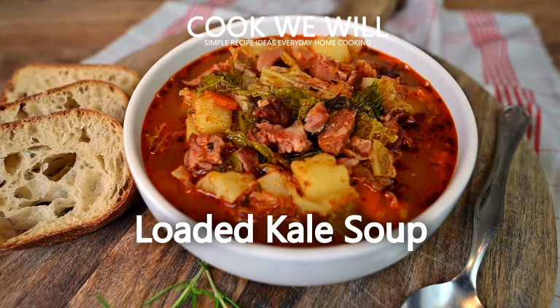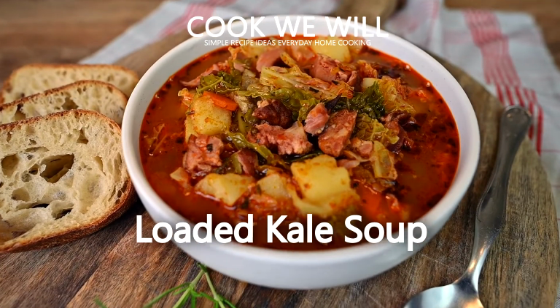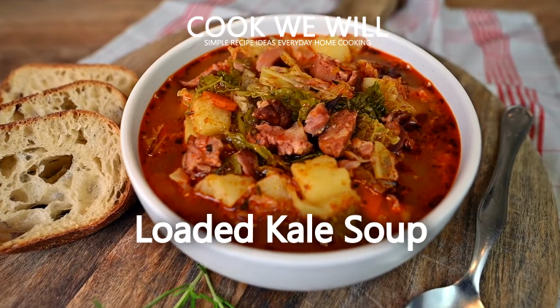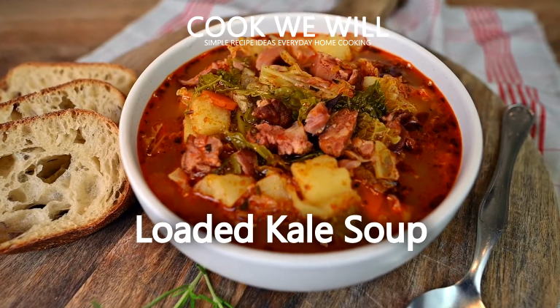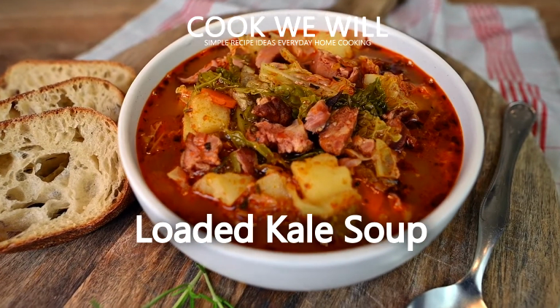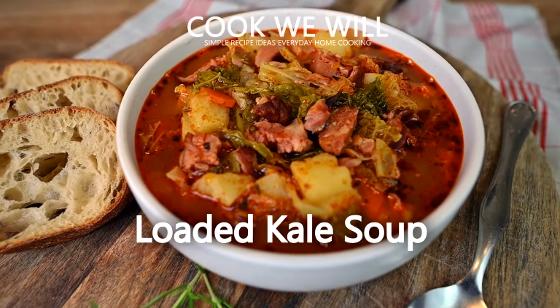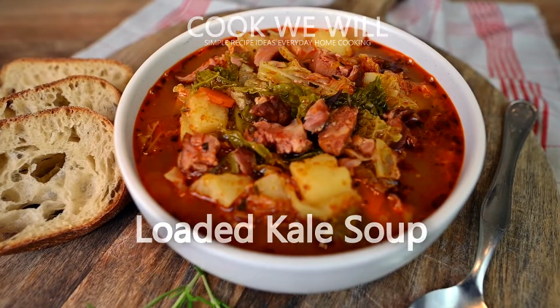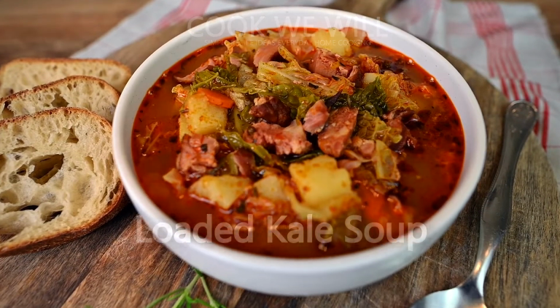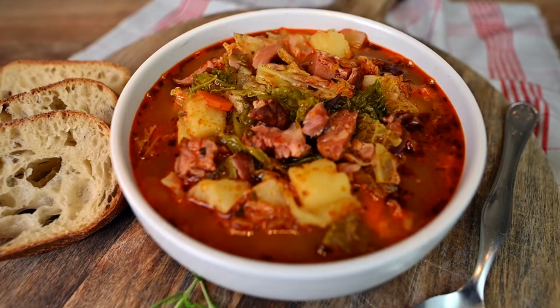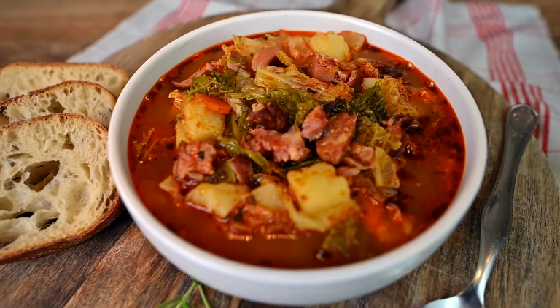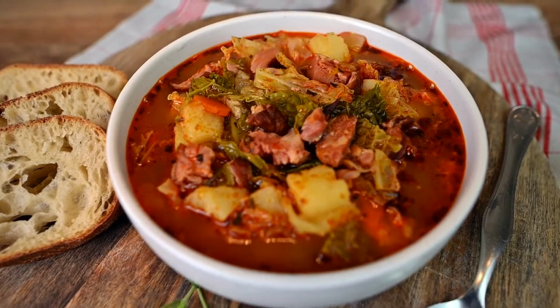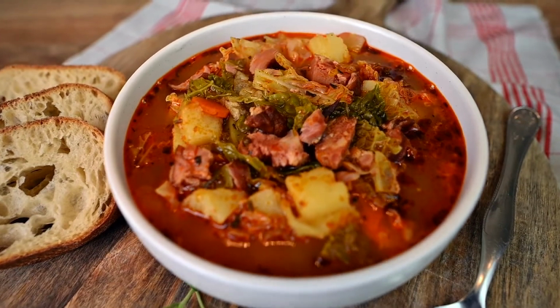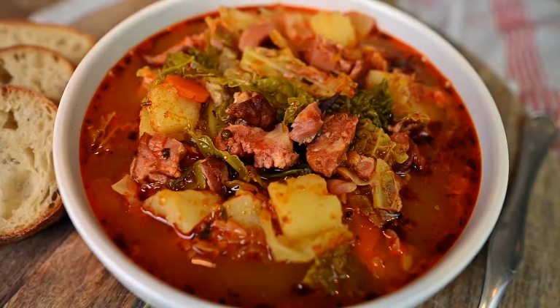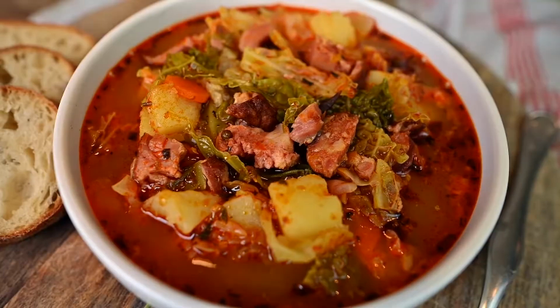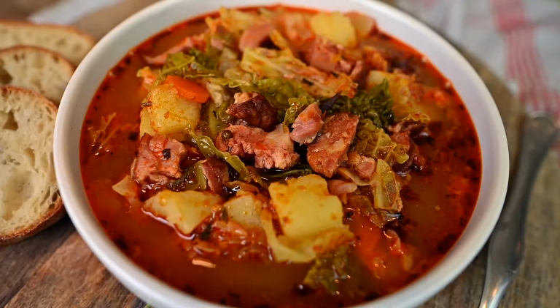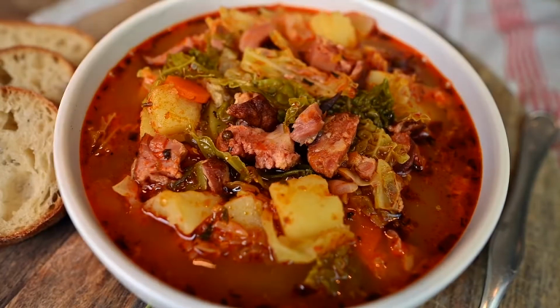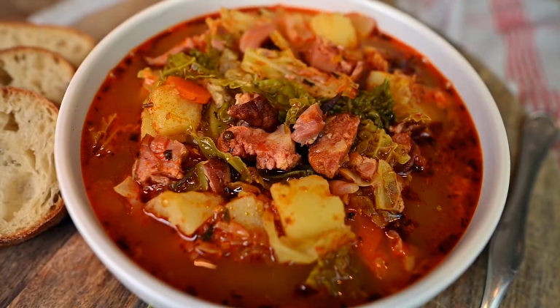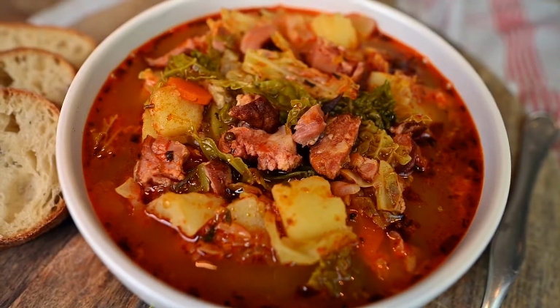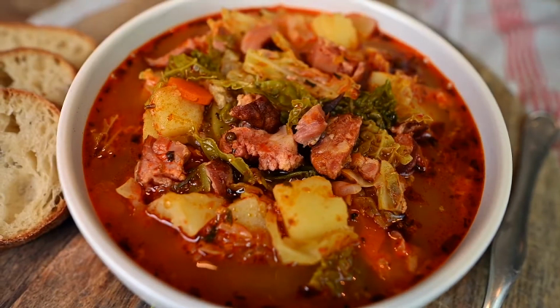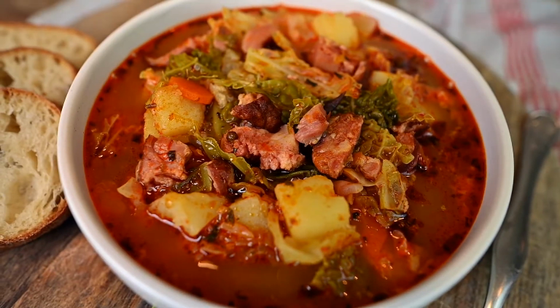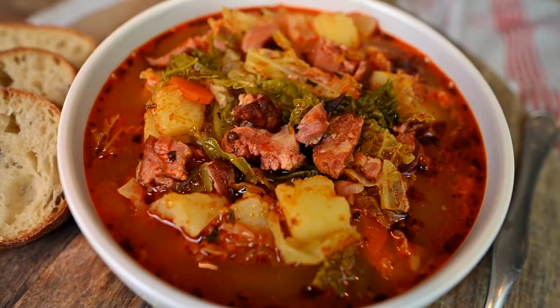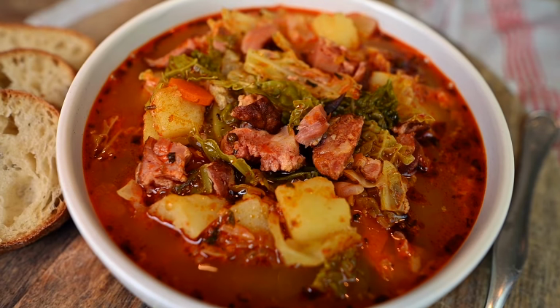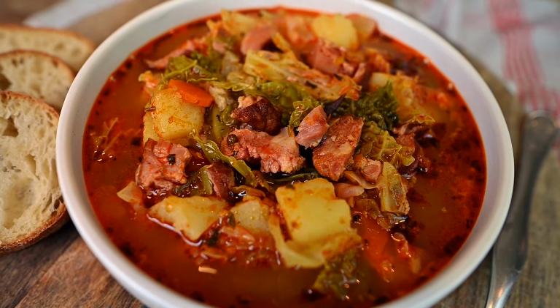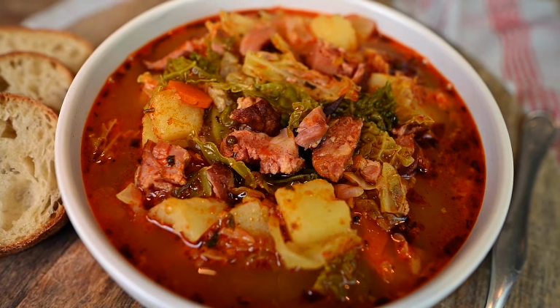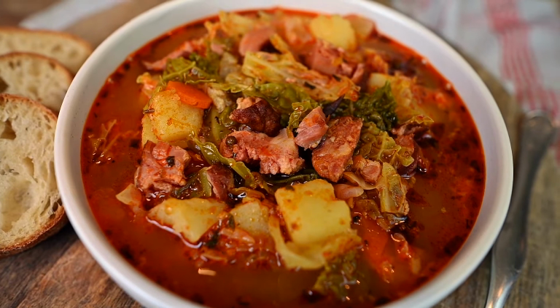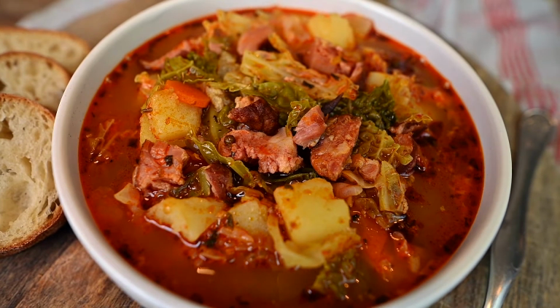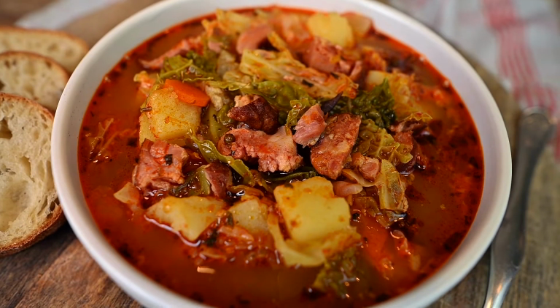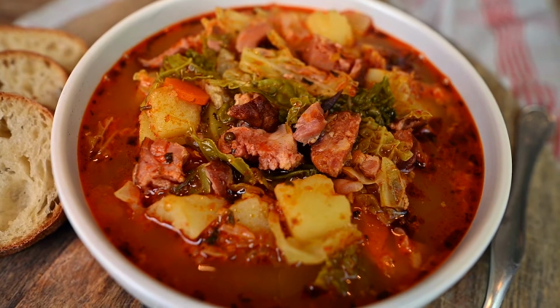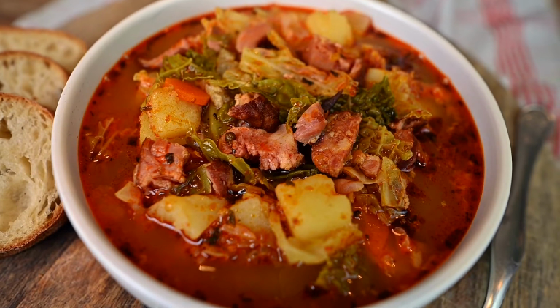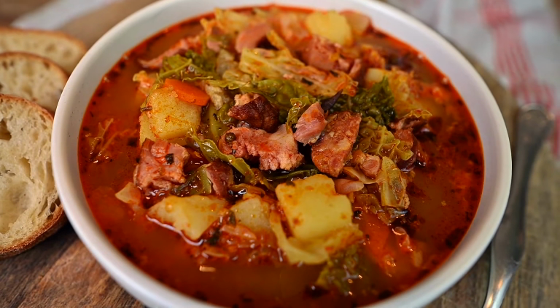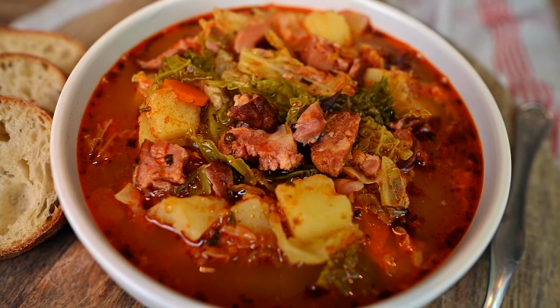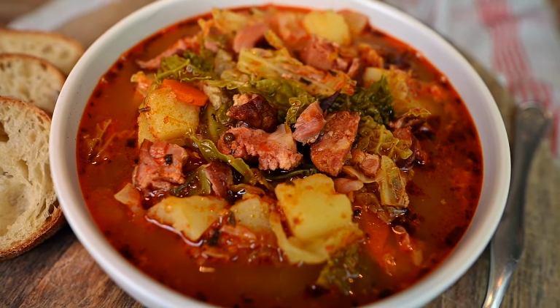To make it a bit special, I'm using smoked pork ribs that give this soup a nice smoky flavor.